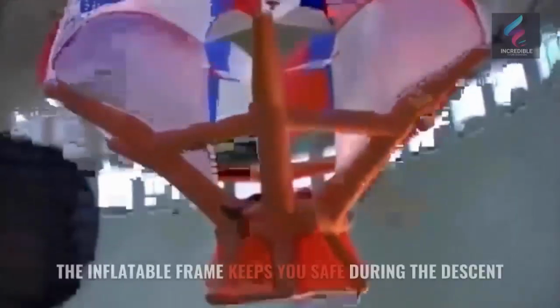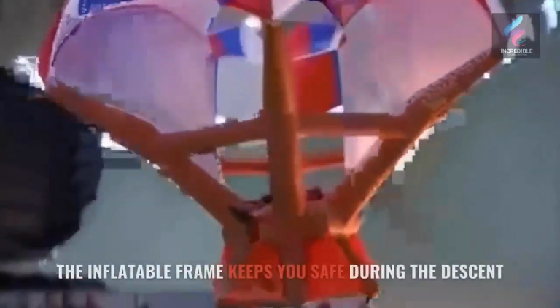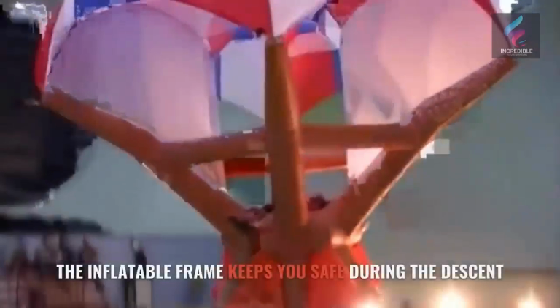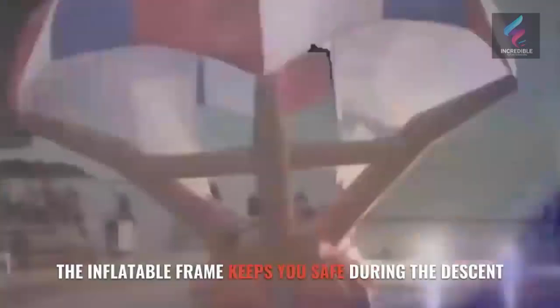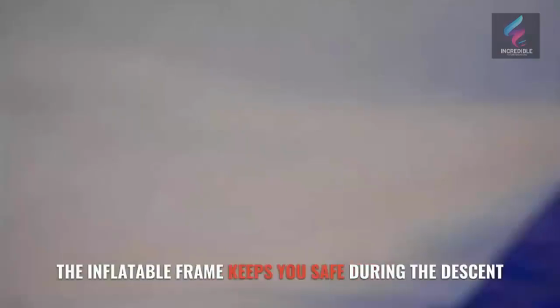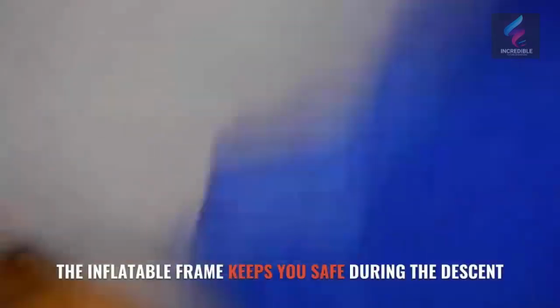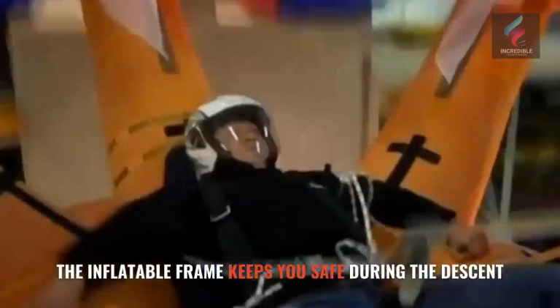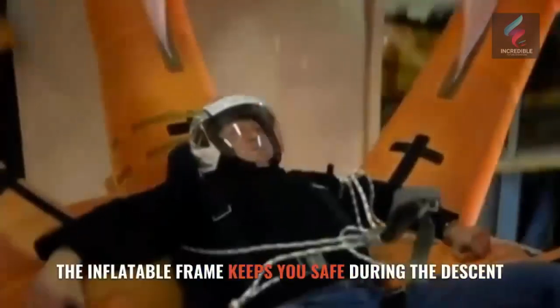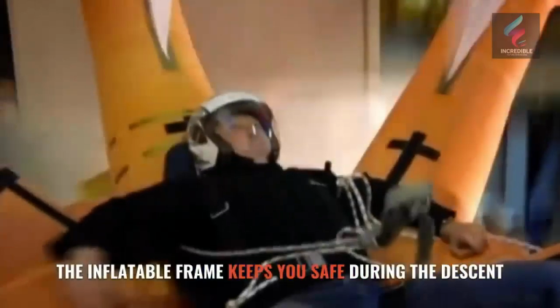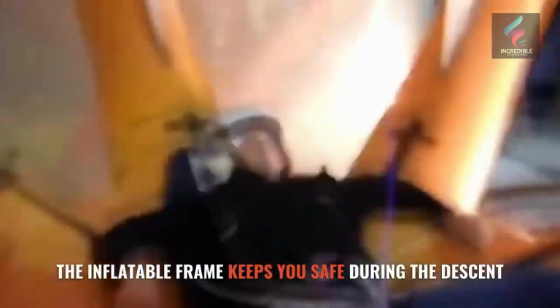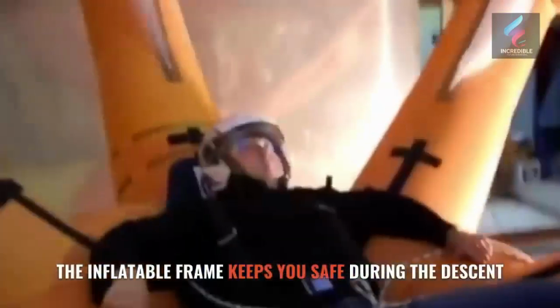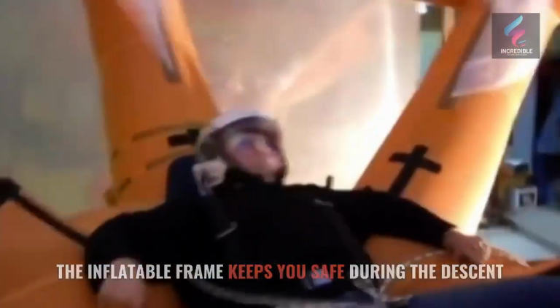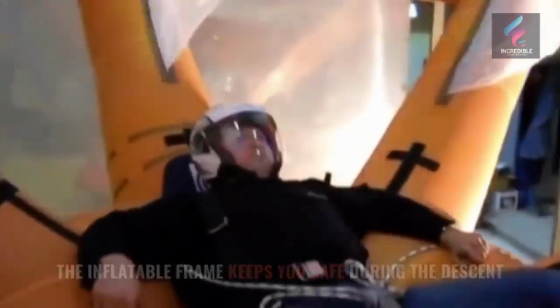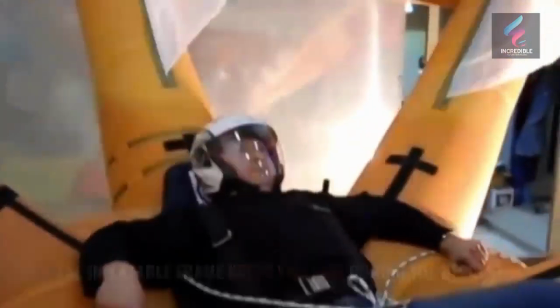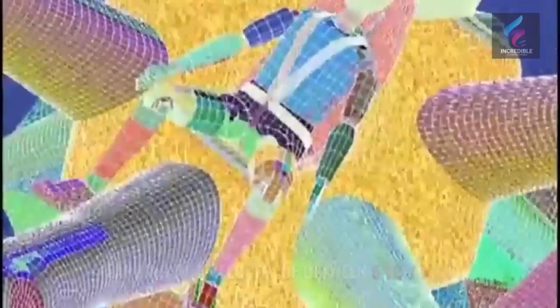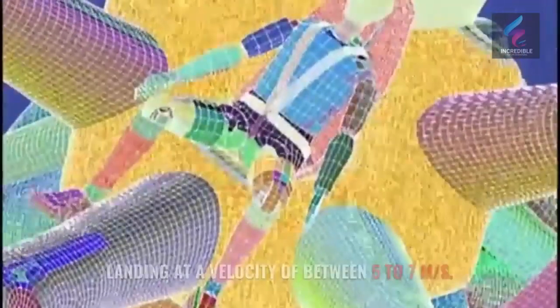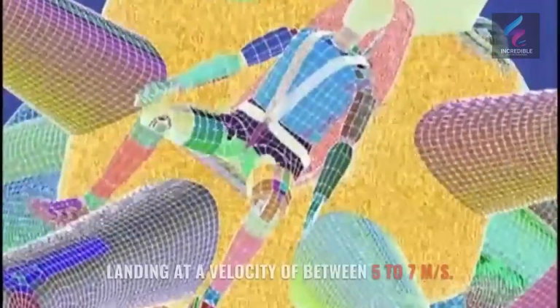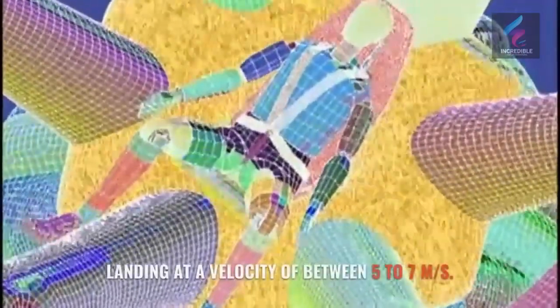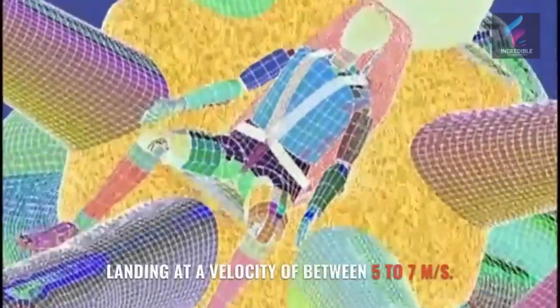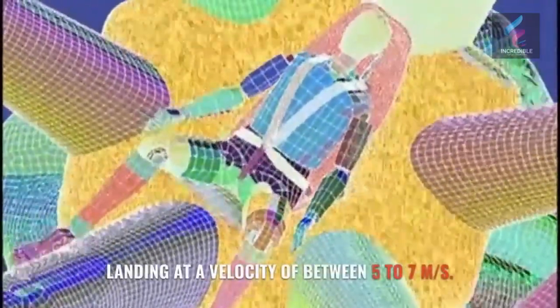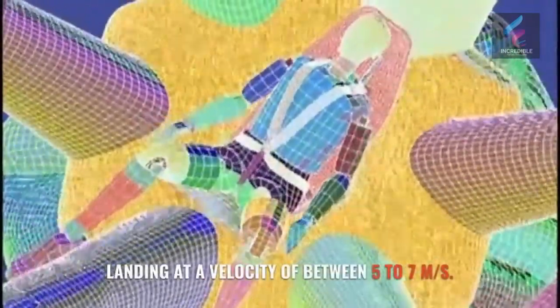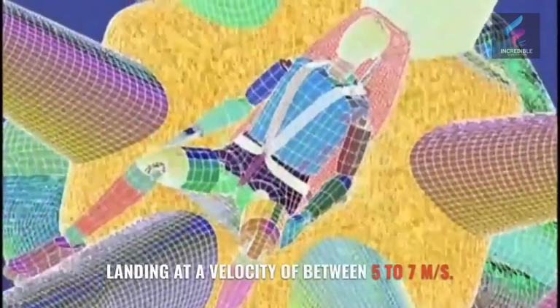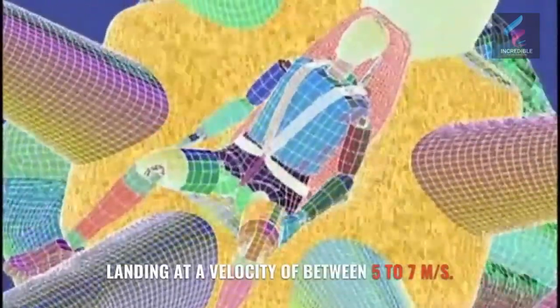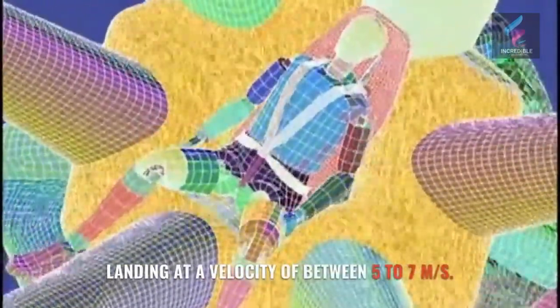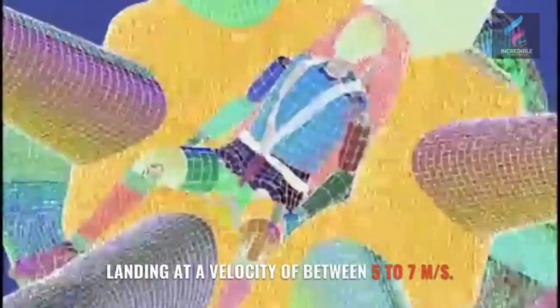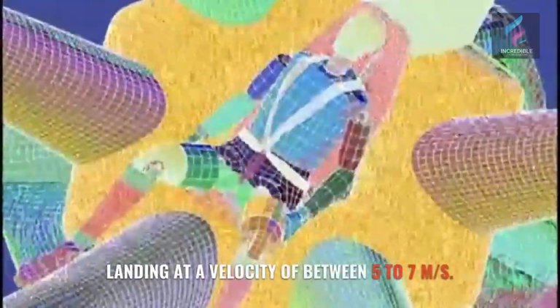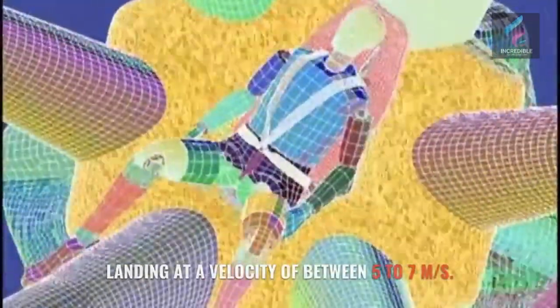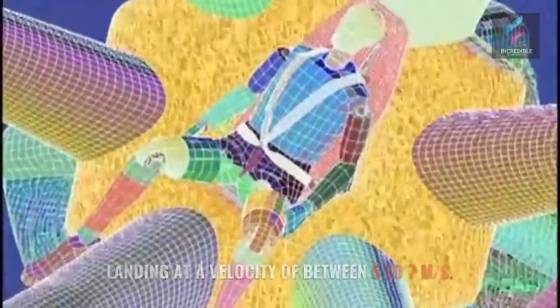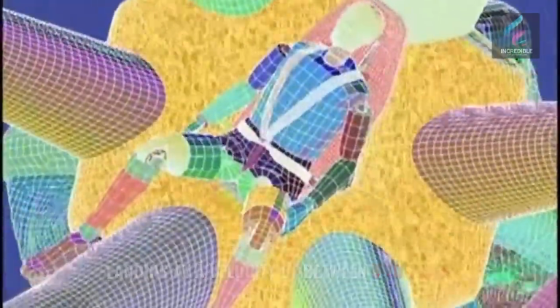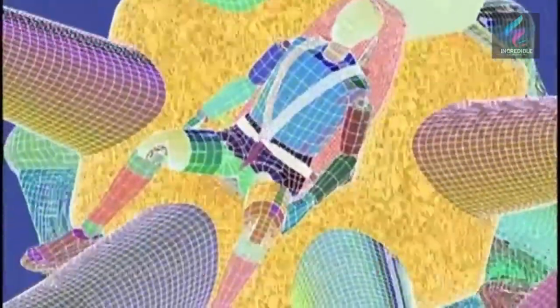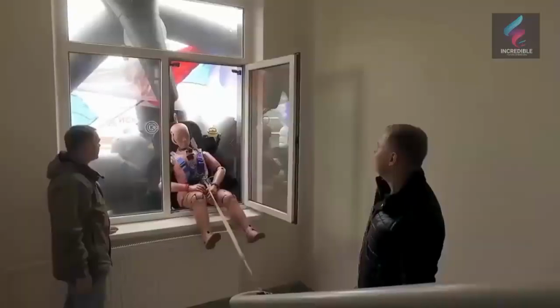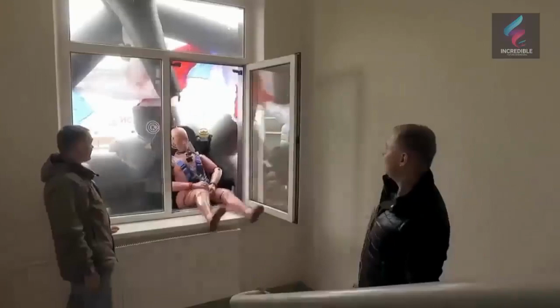The inflatable frame keeps you safe during the descent, landing at a velocity of between 5 to 7 meters per second.